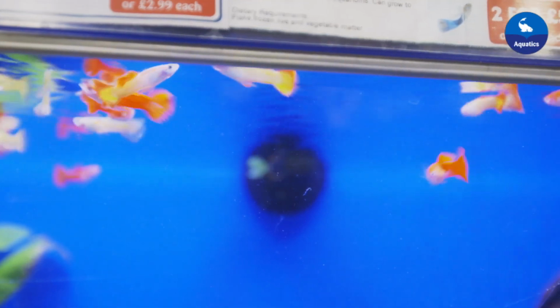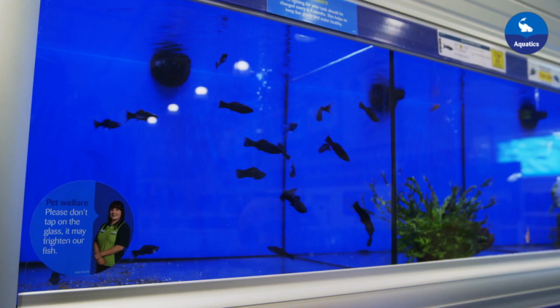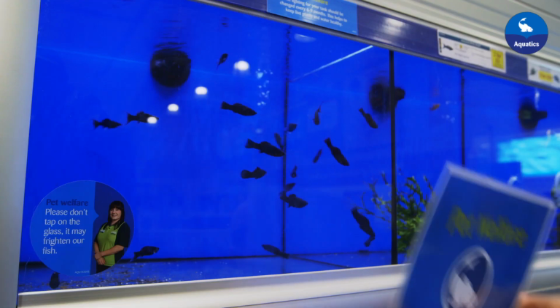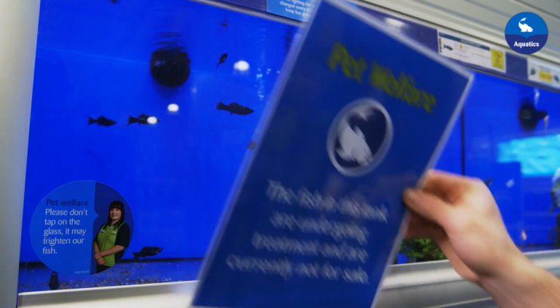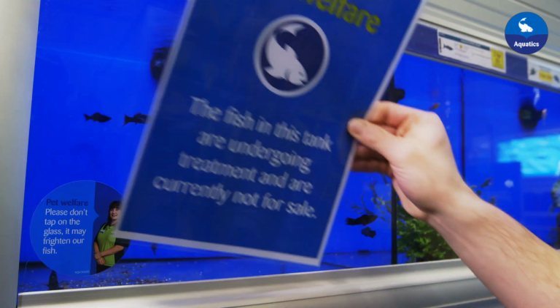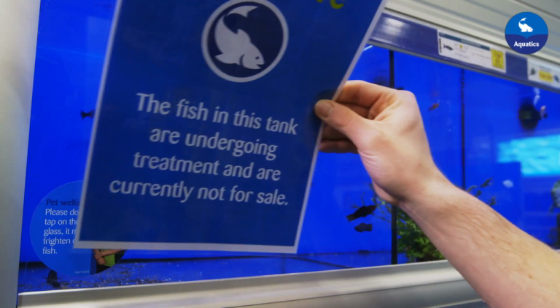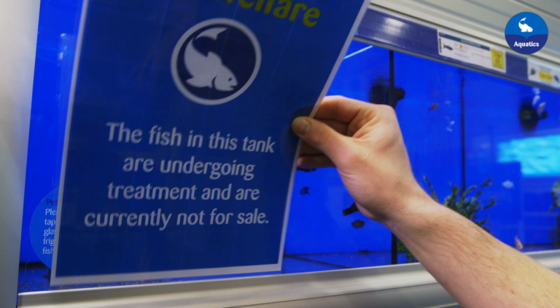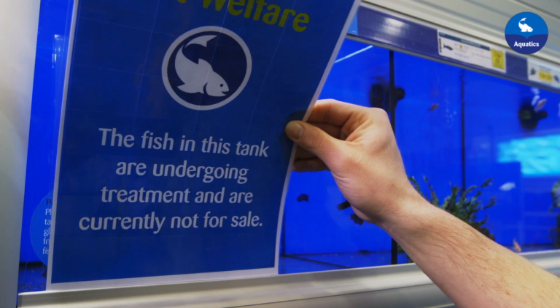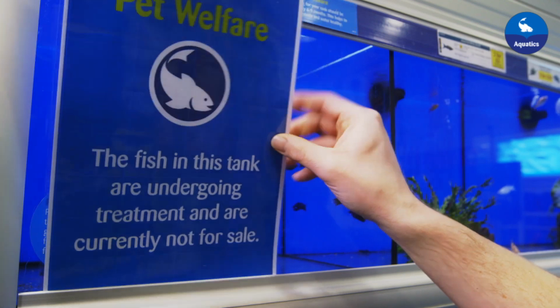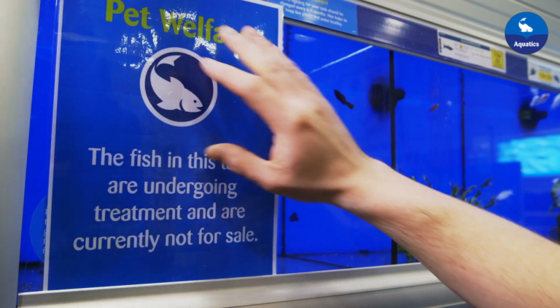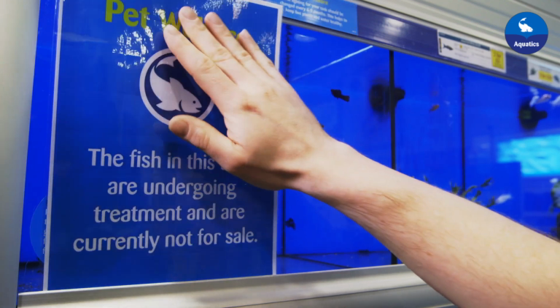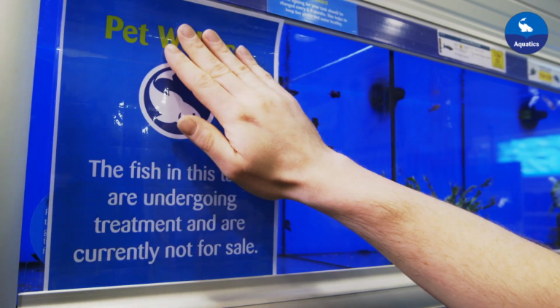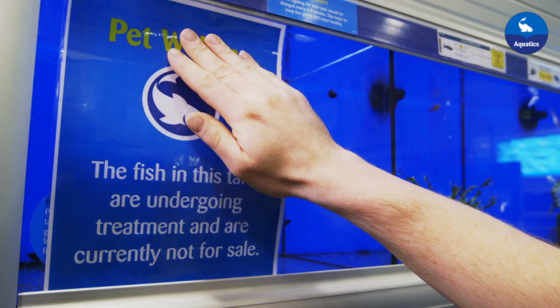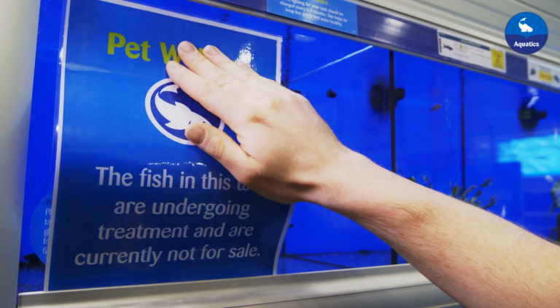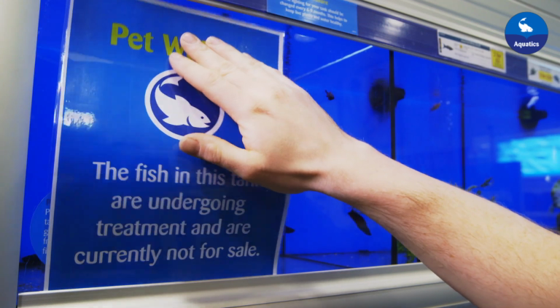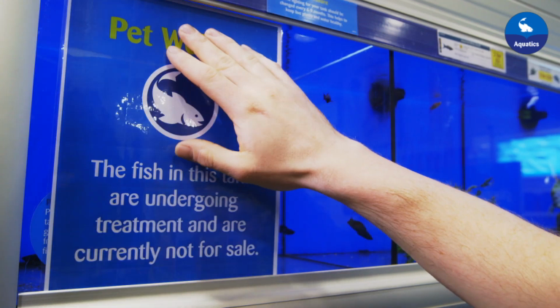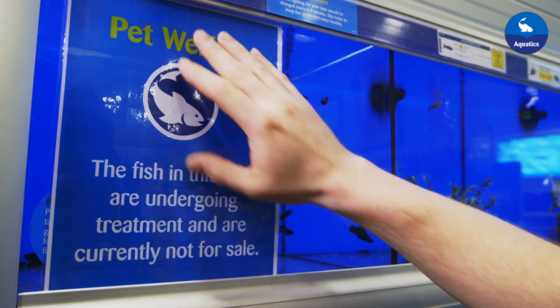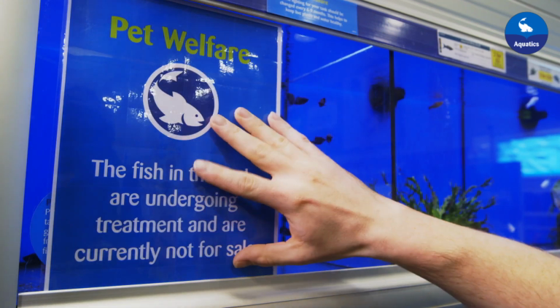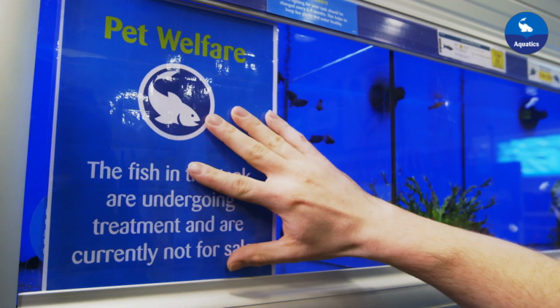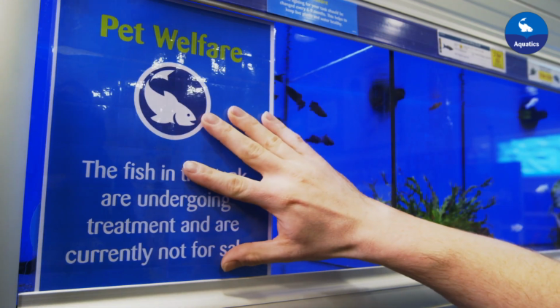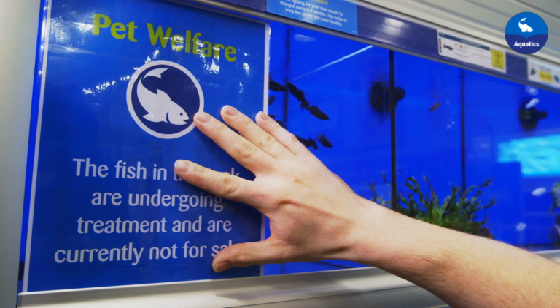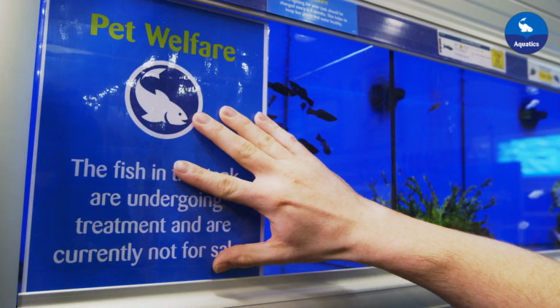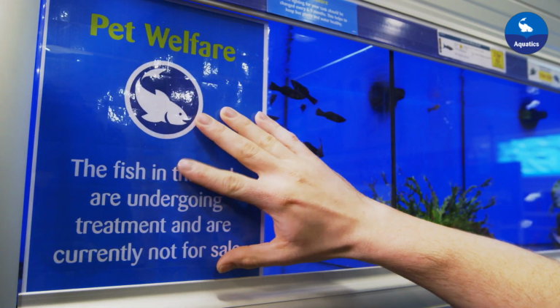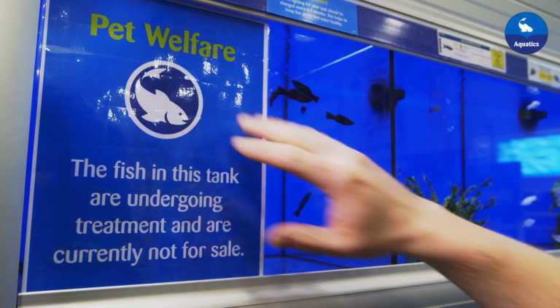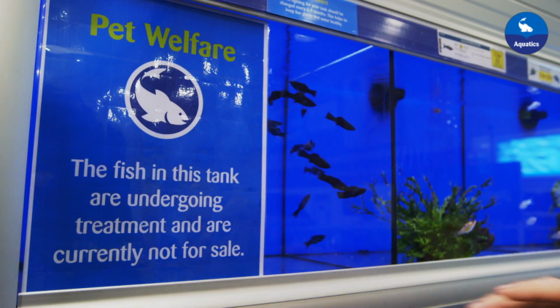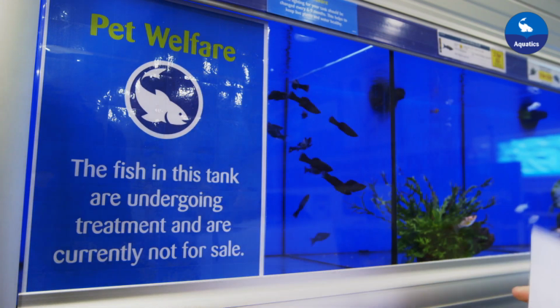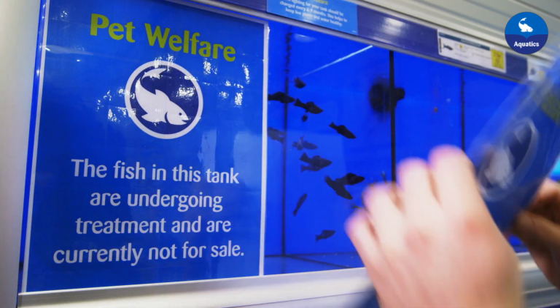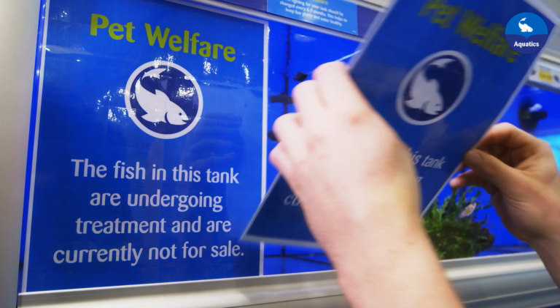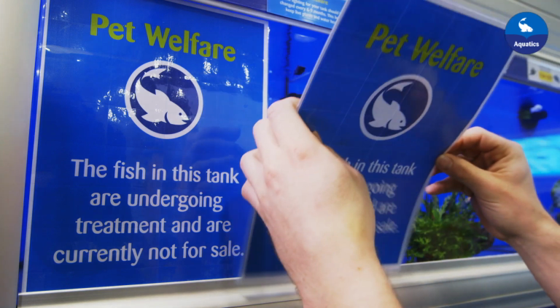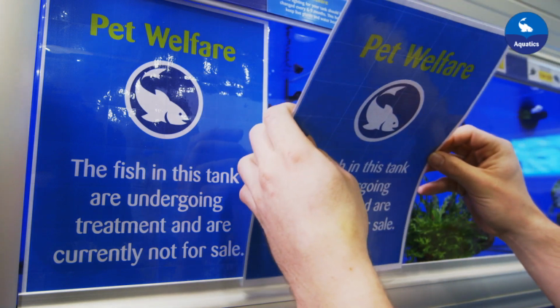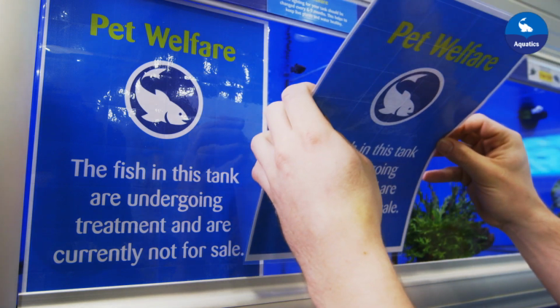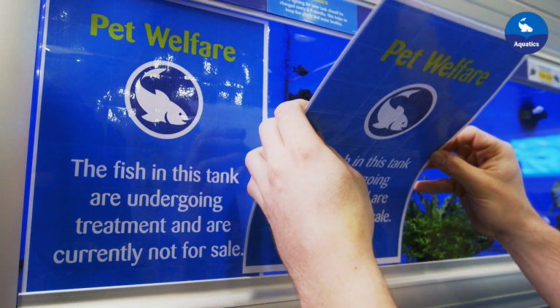And if treatment is required, the fish are removed from sale and treated as necessary, with the tank covered to reduce stress until they're well again.